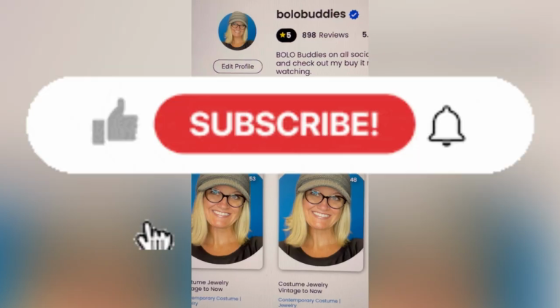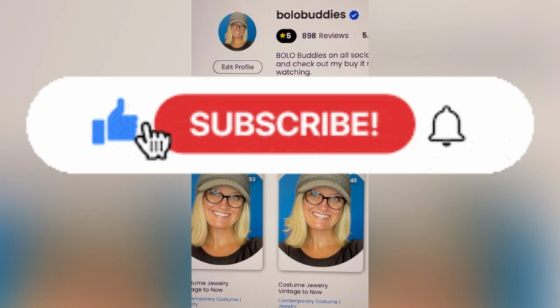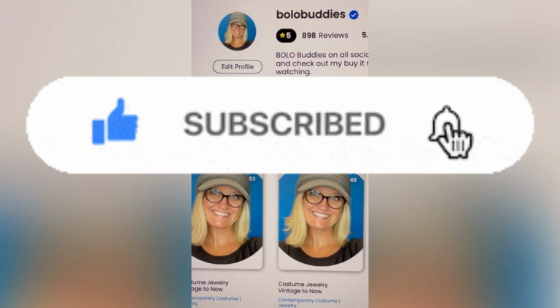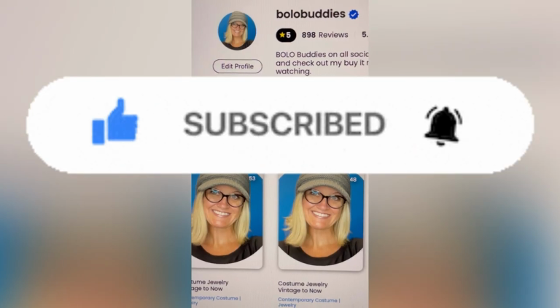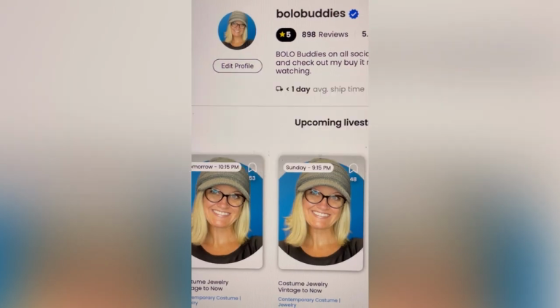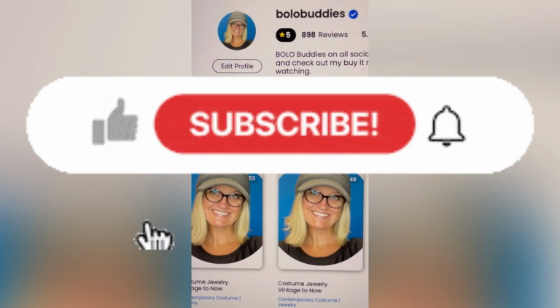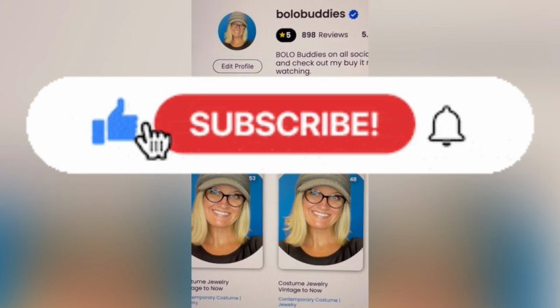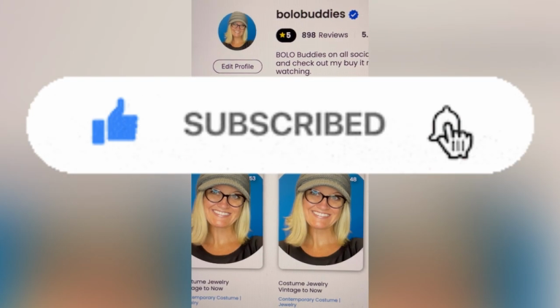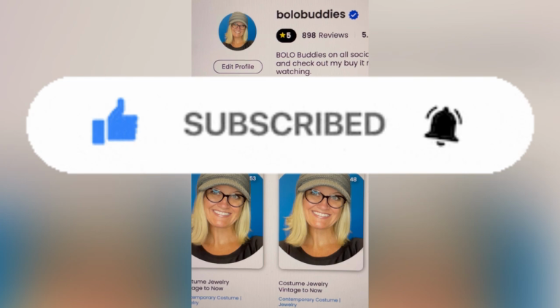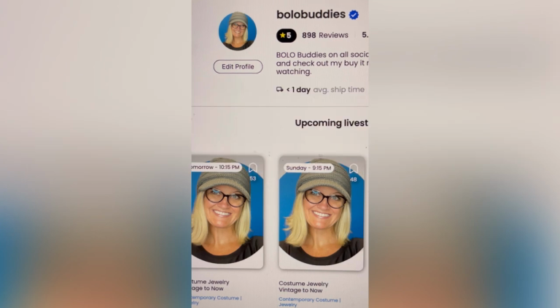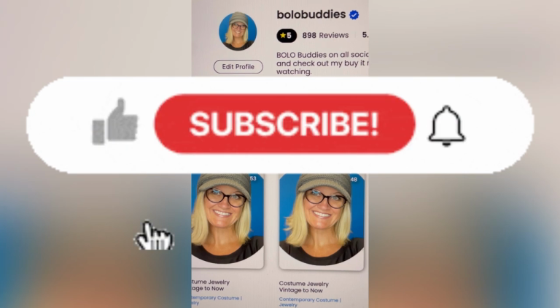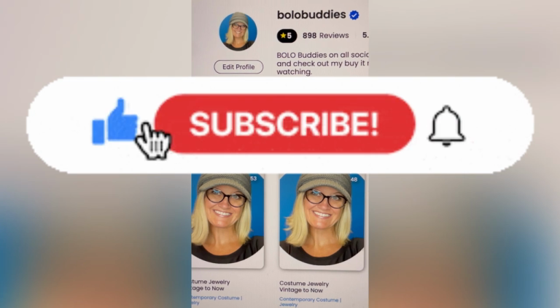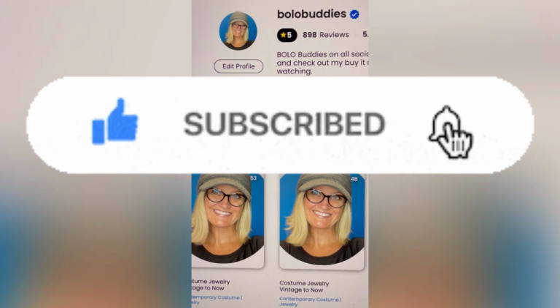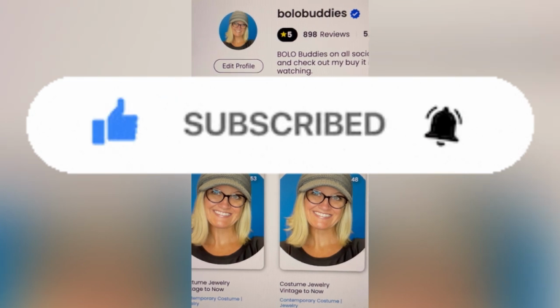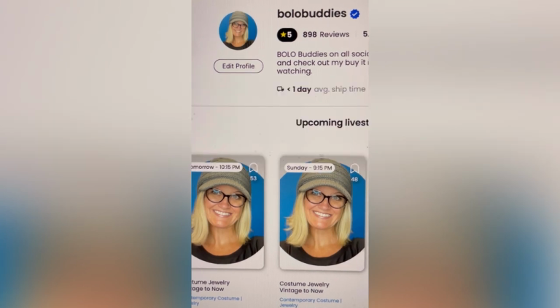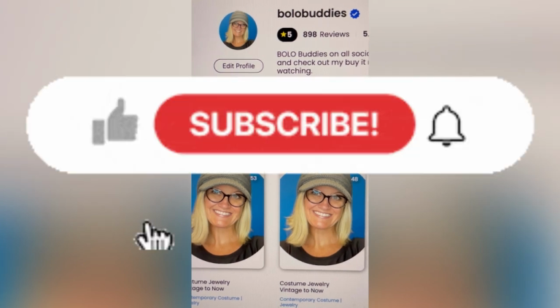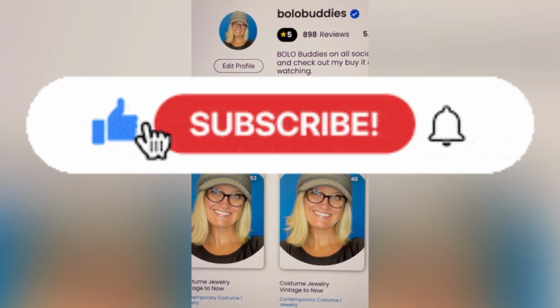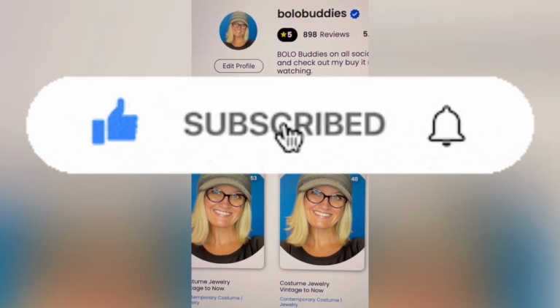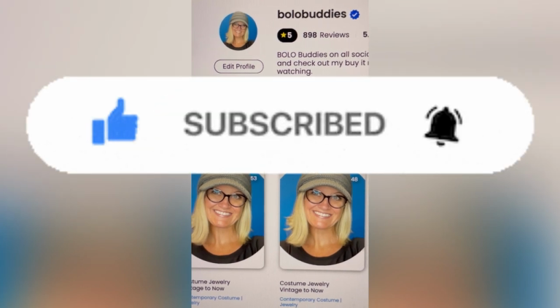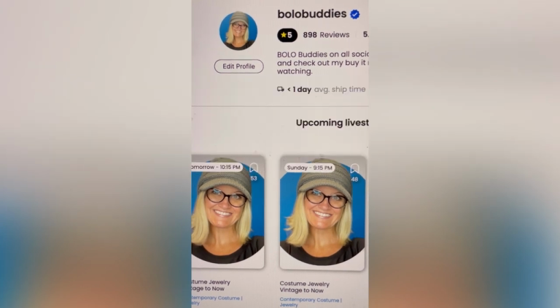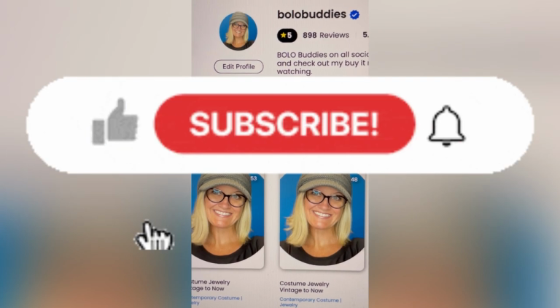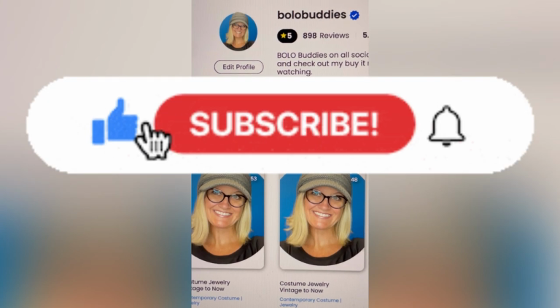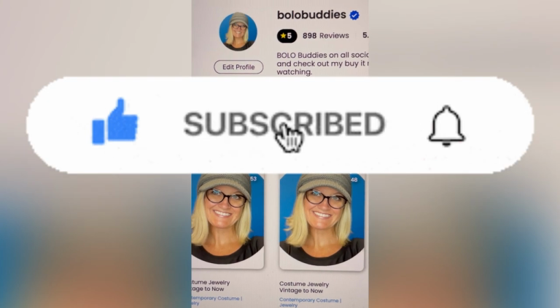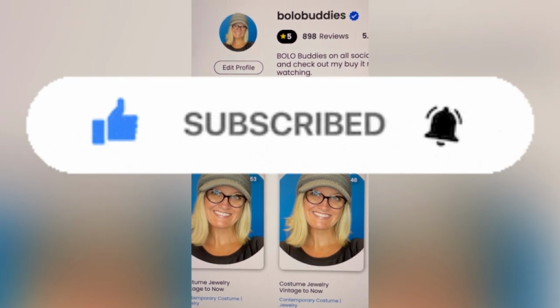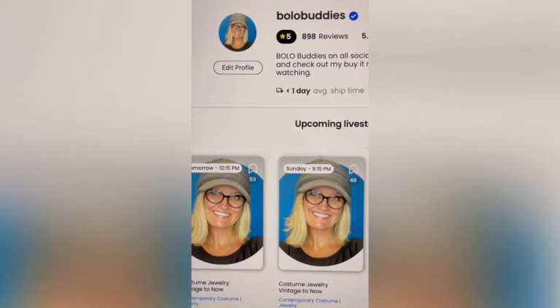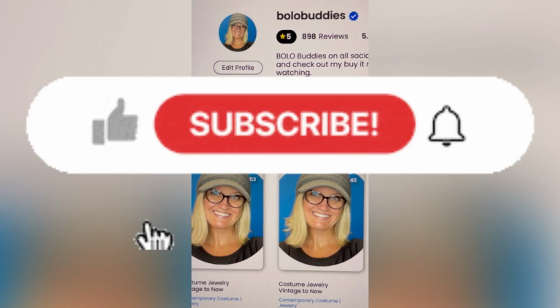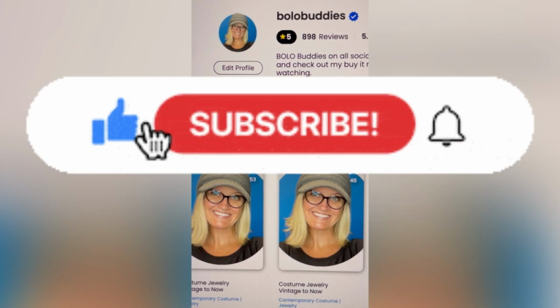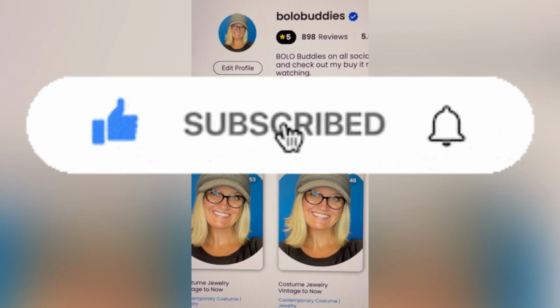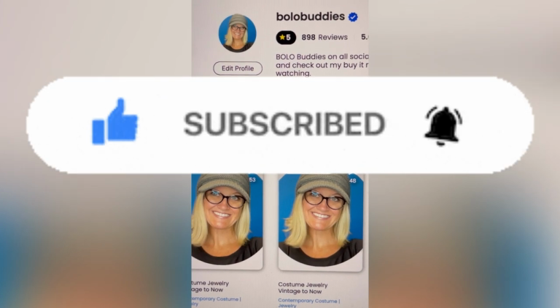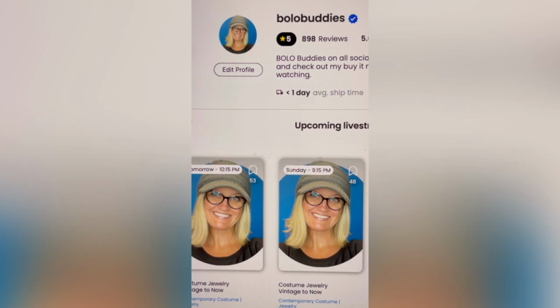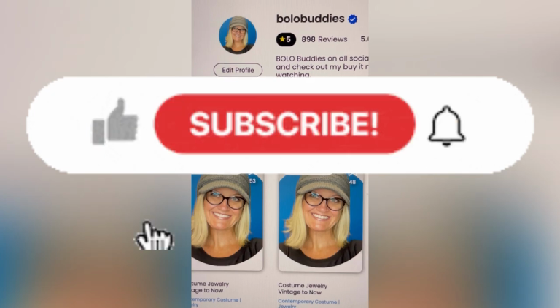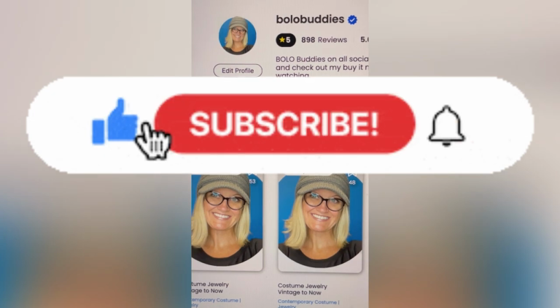So thank you so much for being here, thank you for watching, and be sure to like, comment, and subscribe. Thanks for watching.